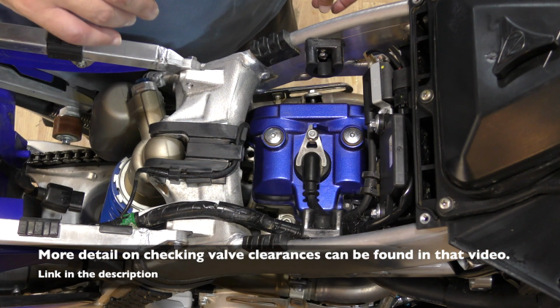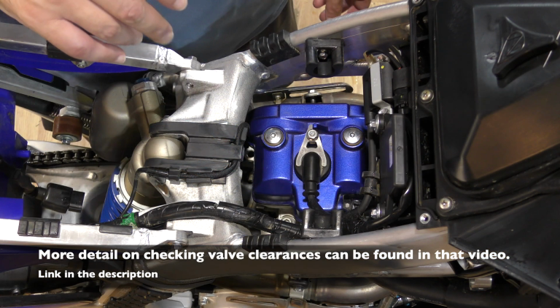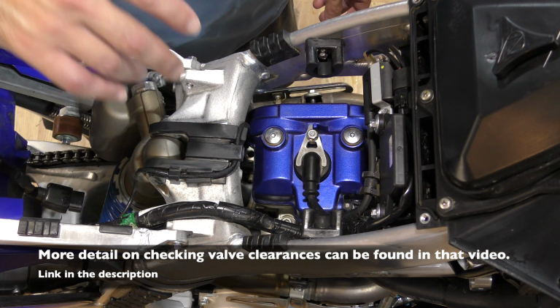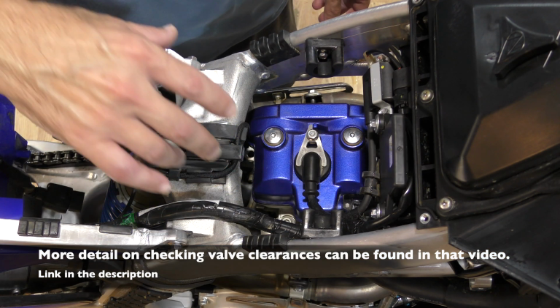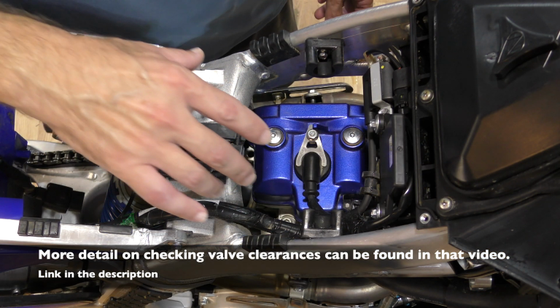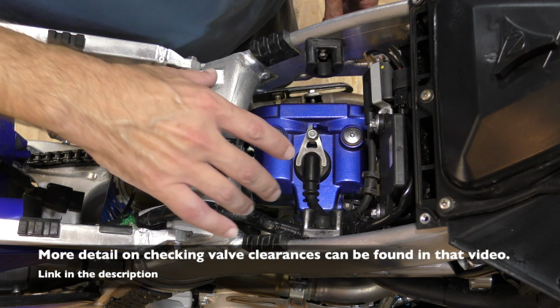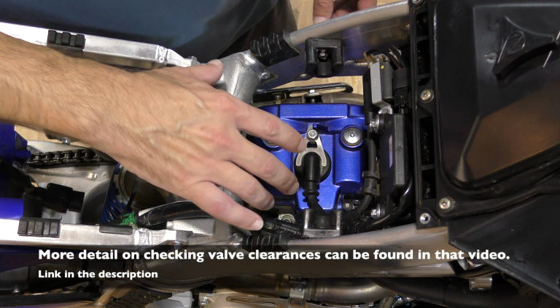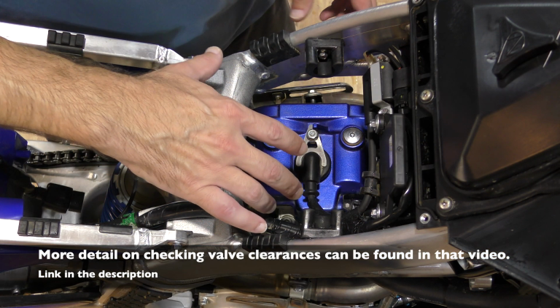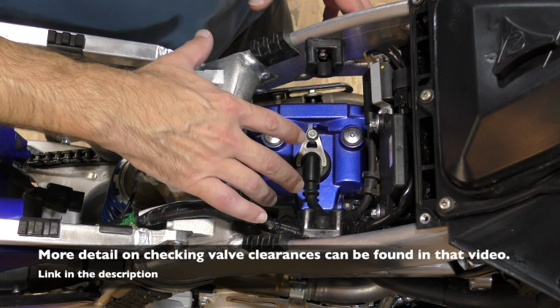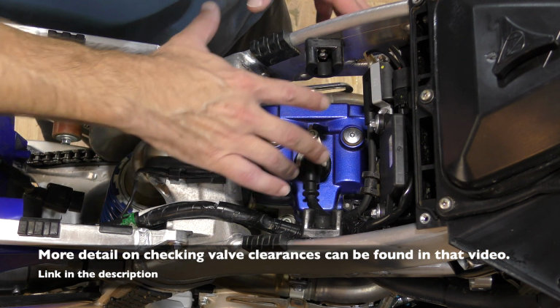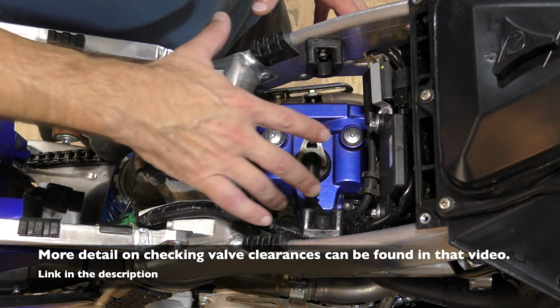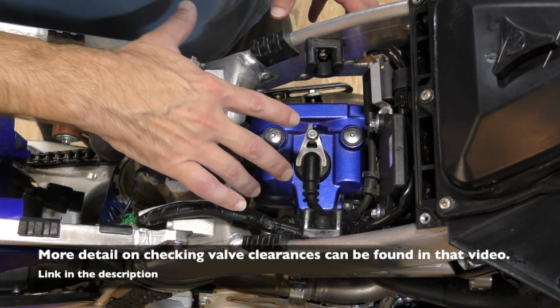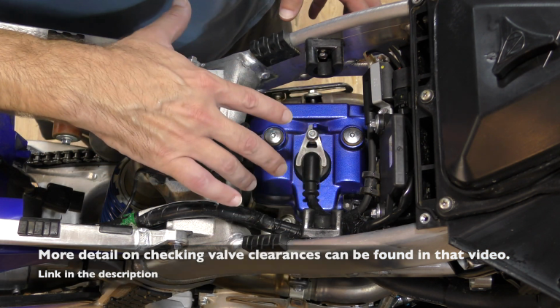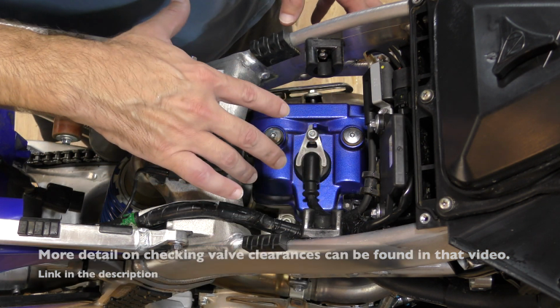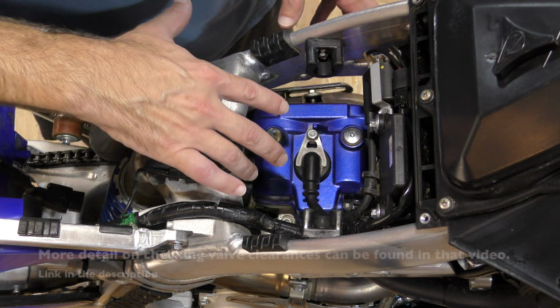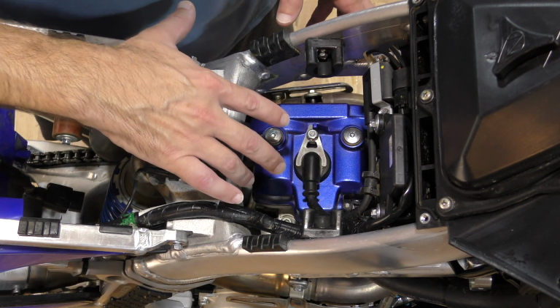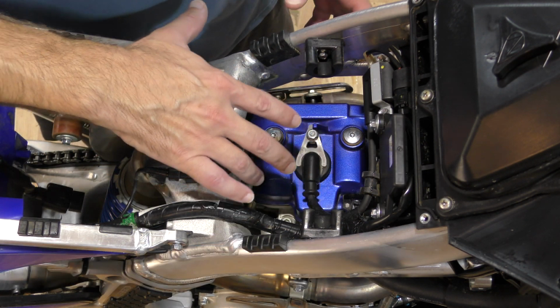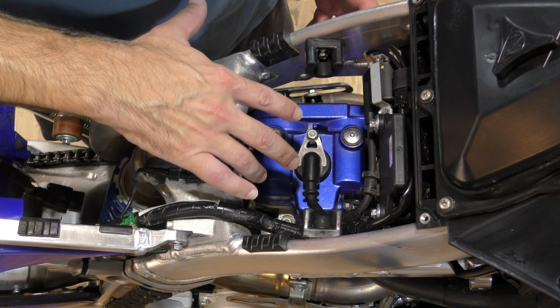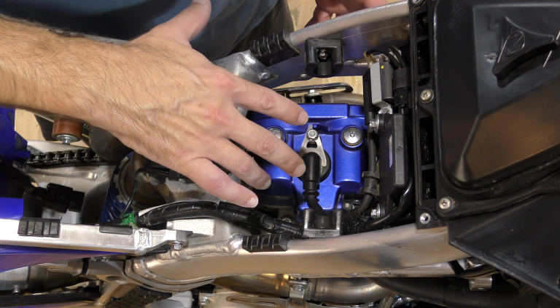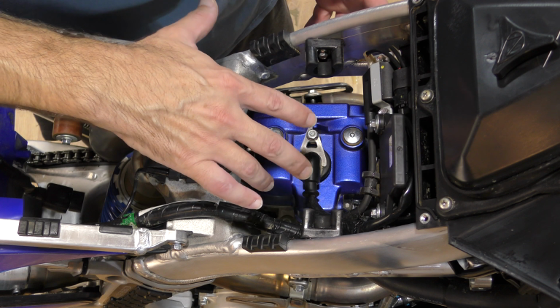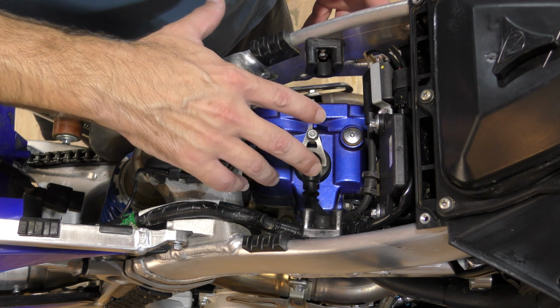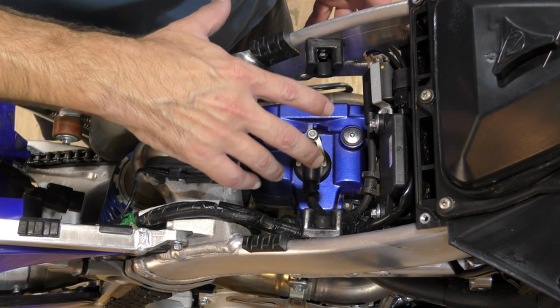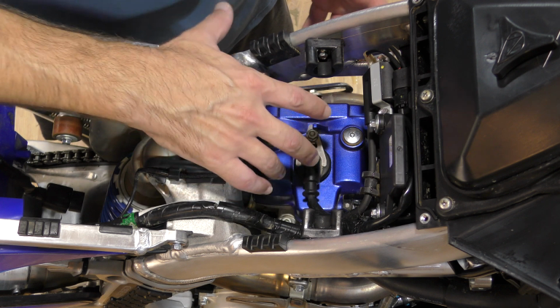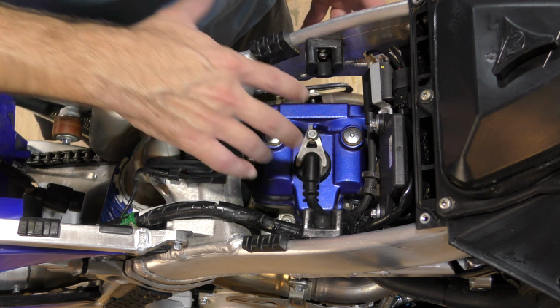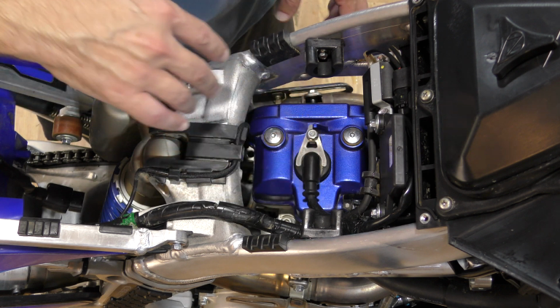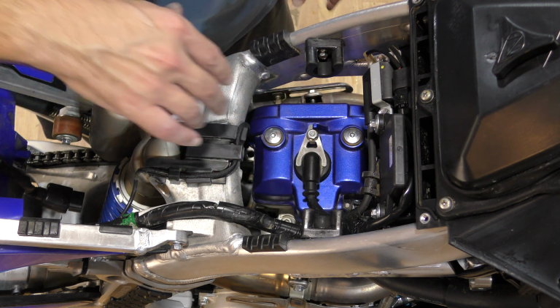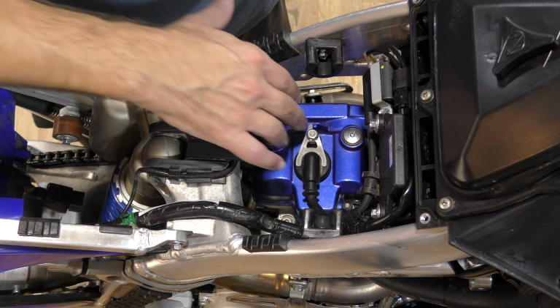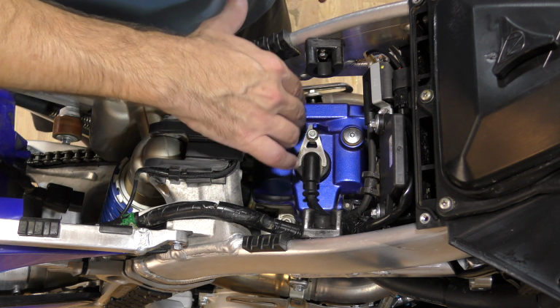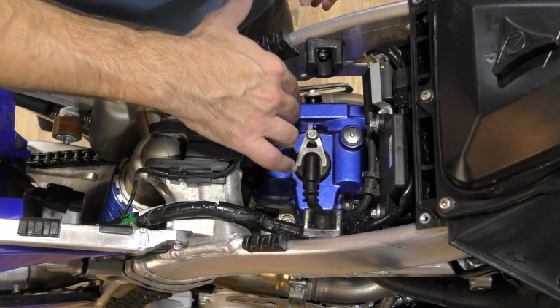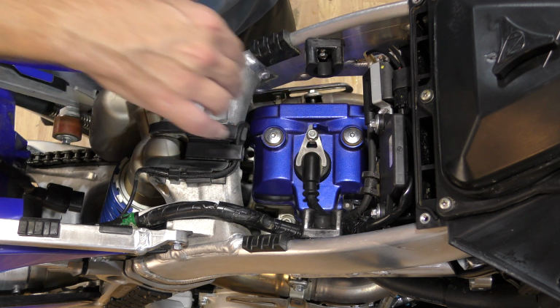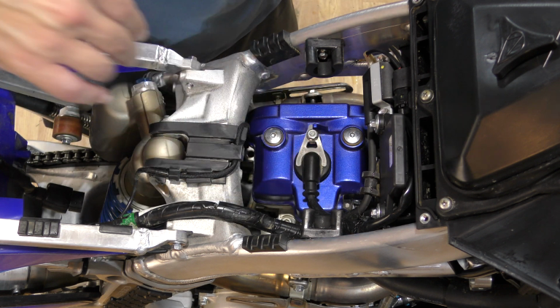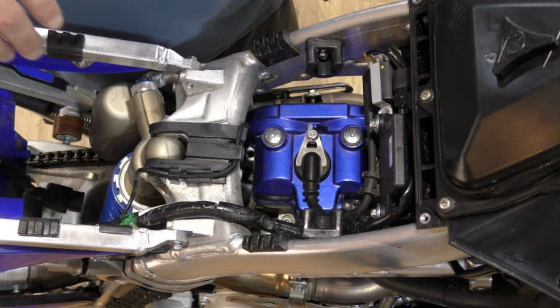I'll spend a fair amount of time cleaning everything in here so no dirt goes into the engine when I remove the valve cover.